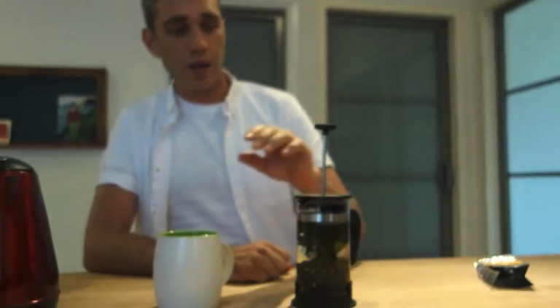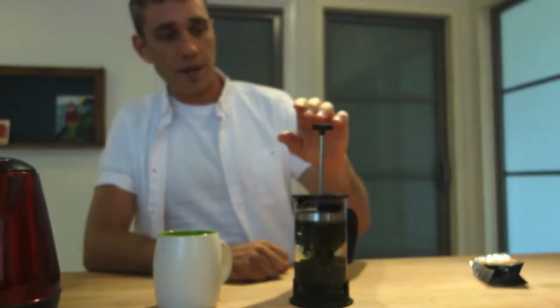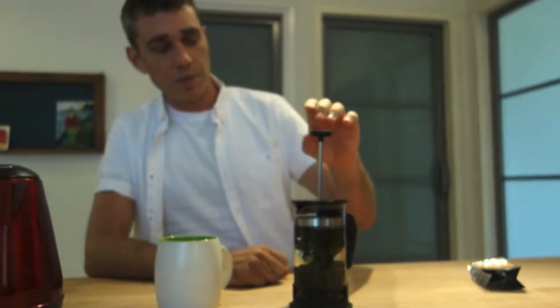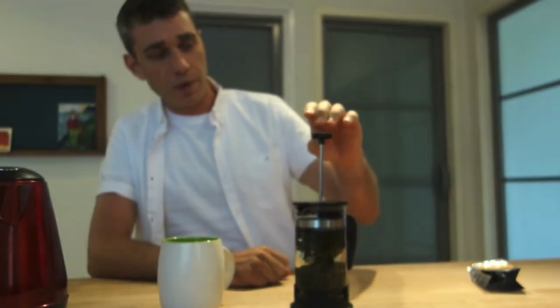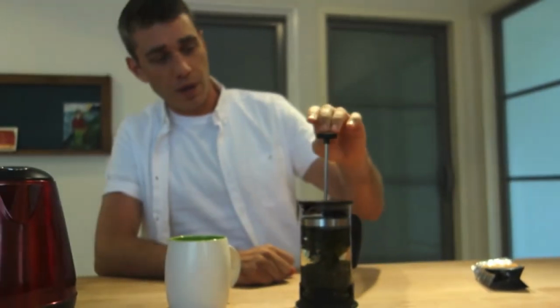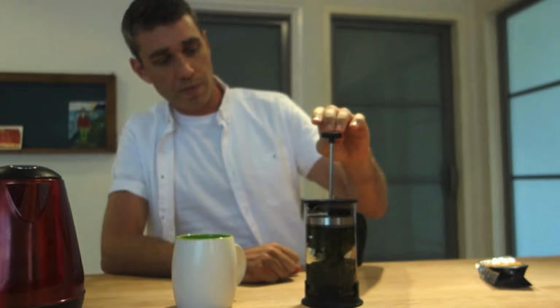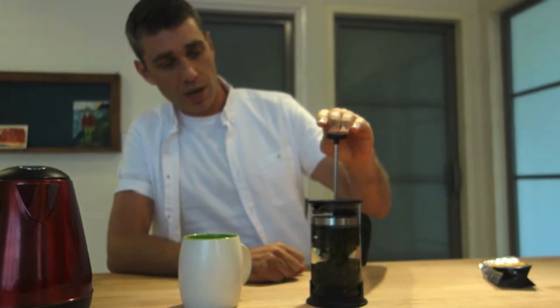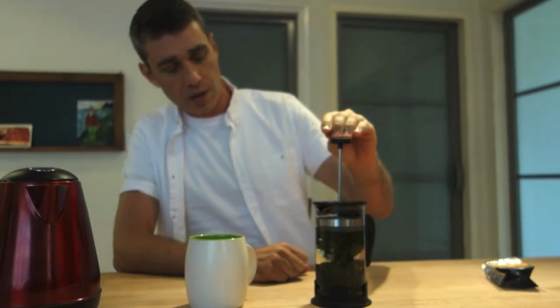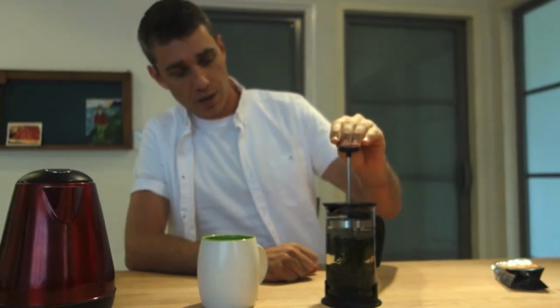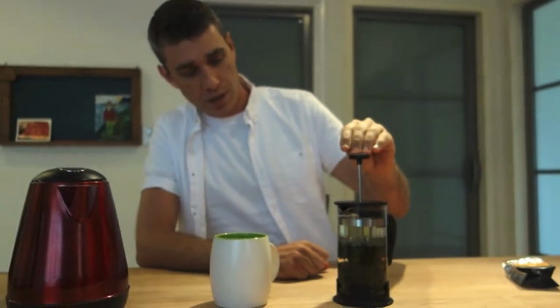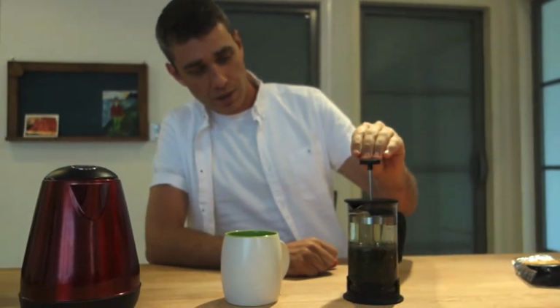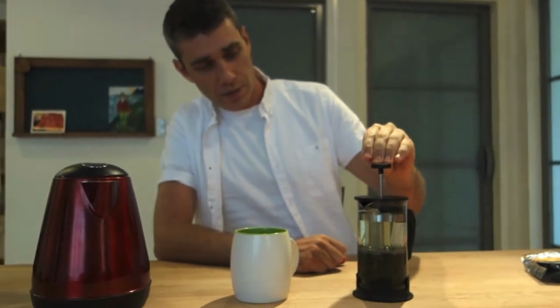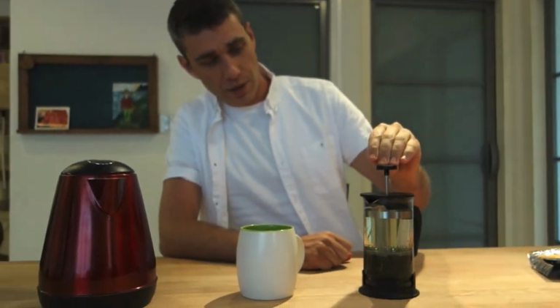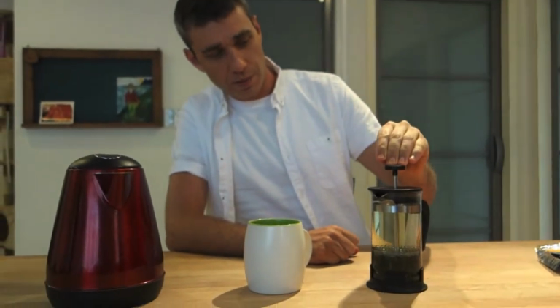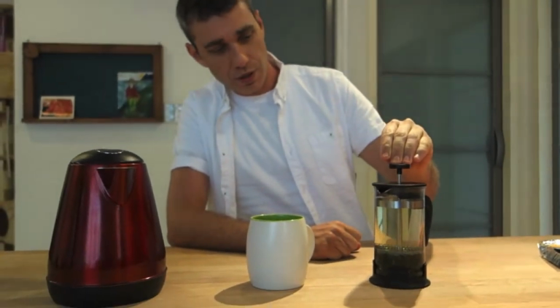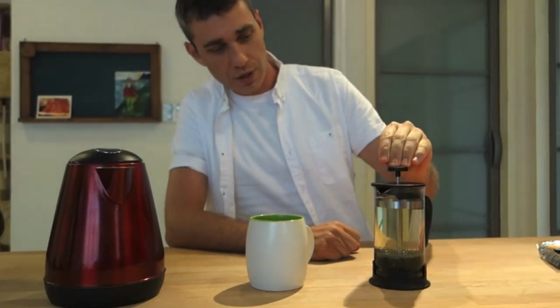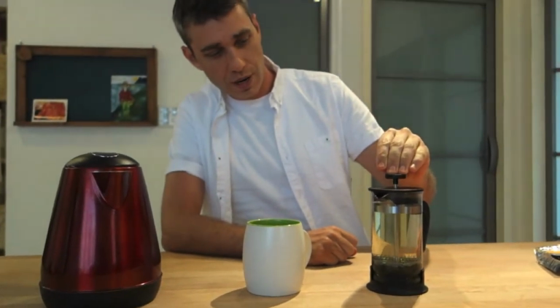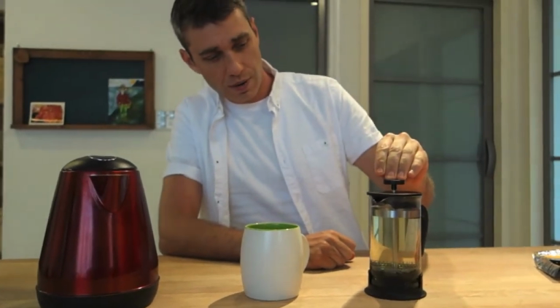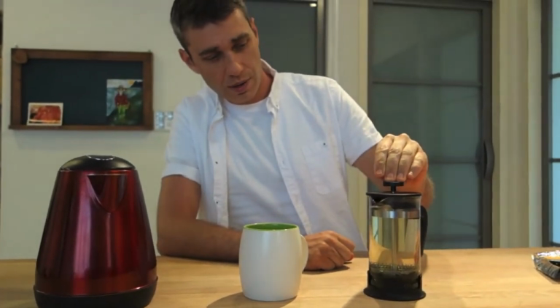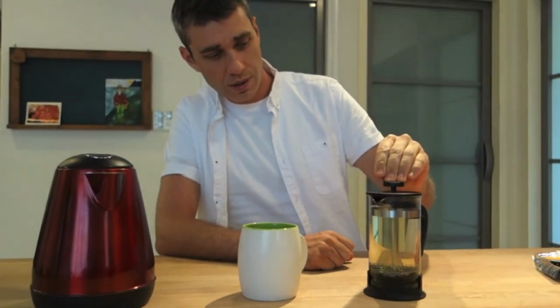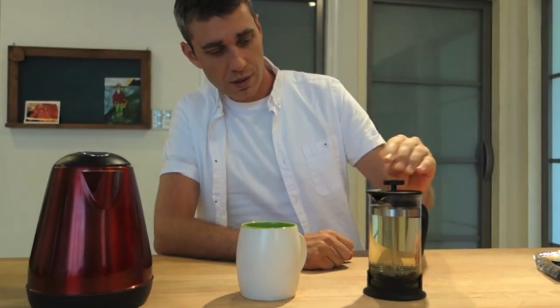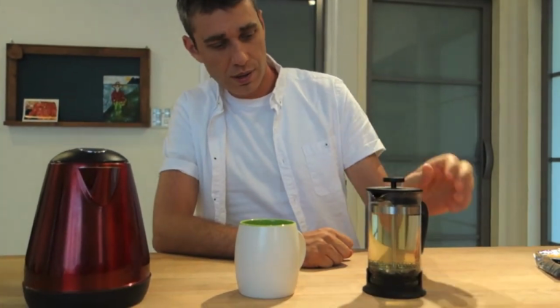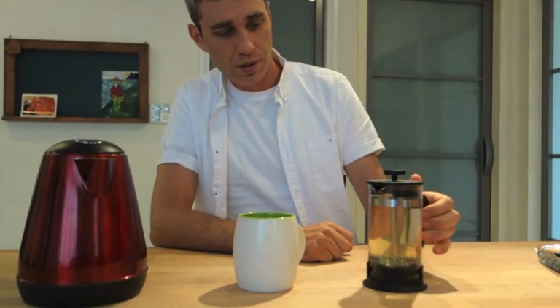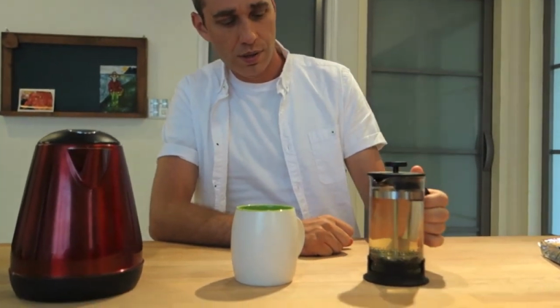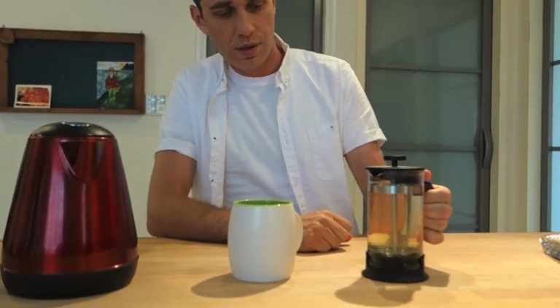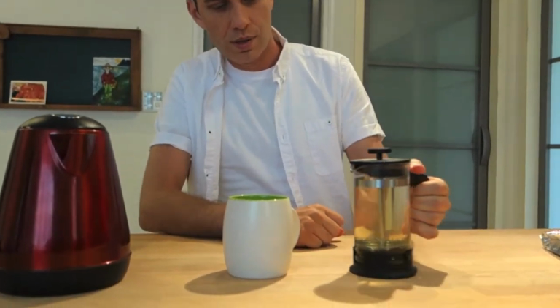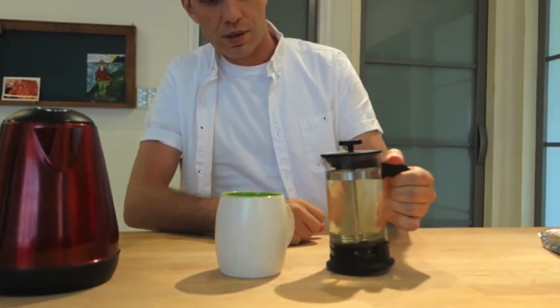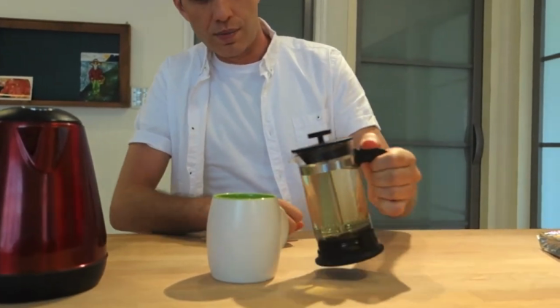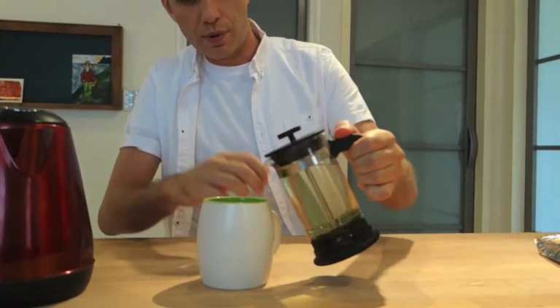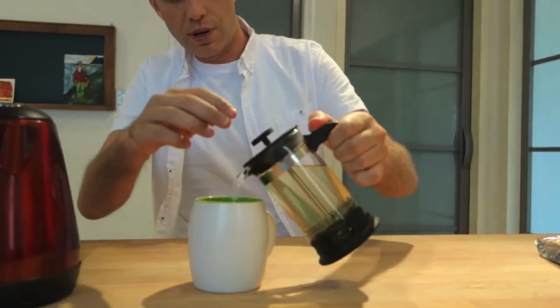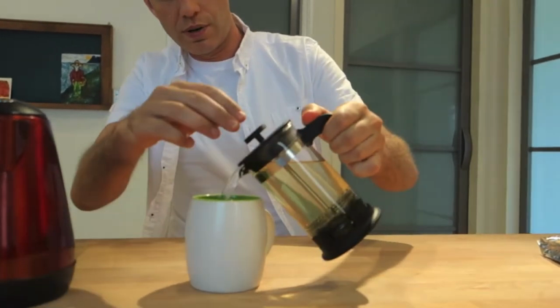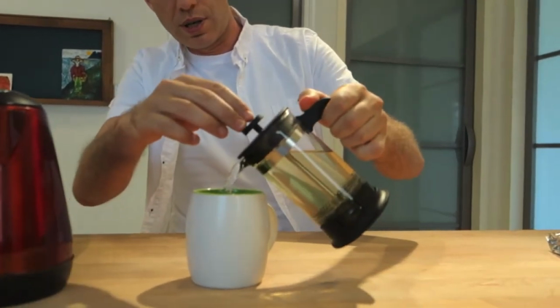Okay, that's been about a minute — press your plunger down and pour out your tea.